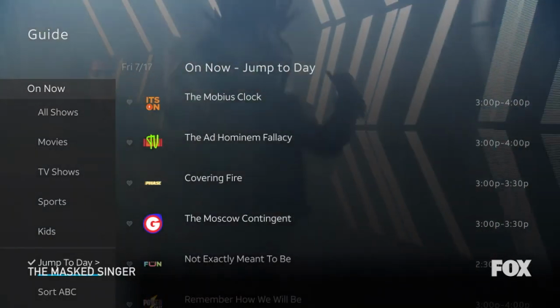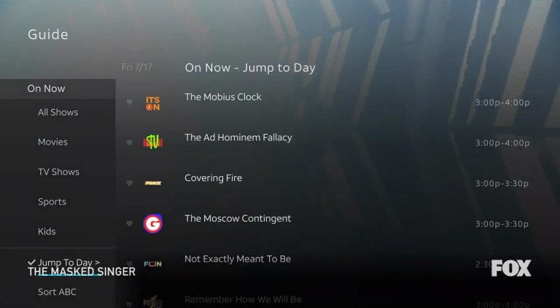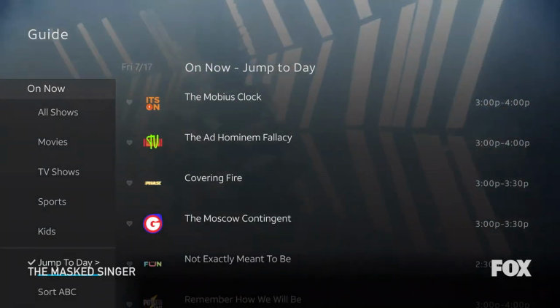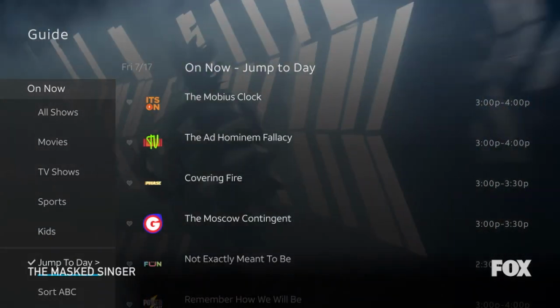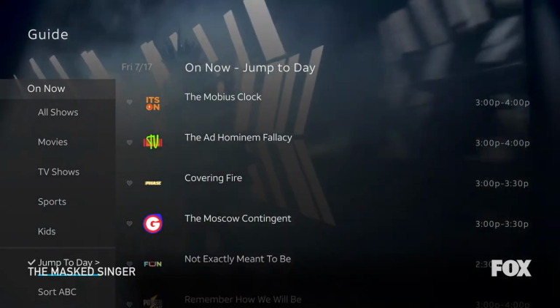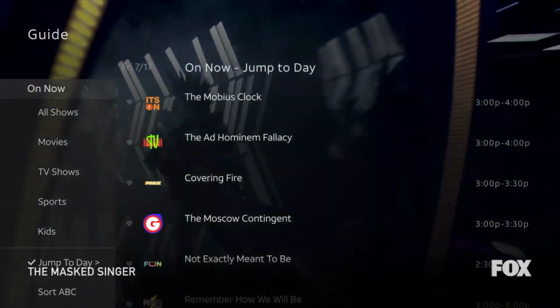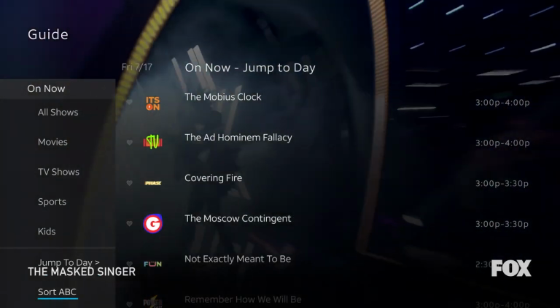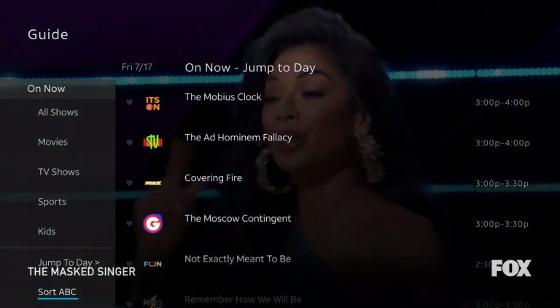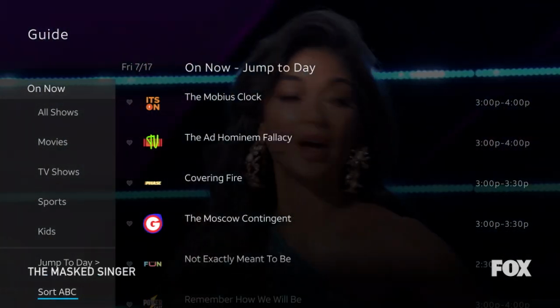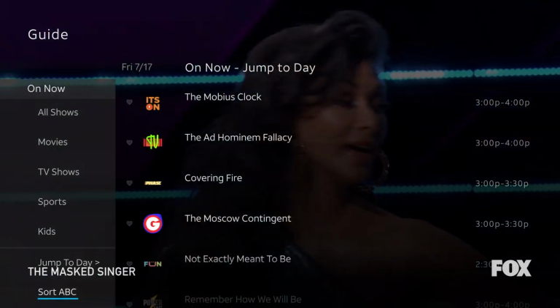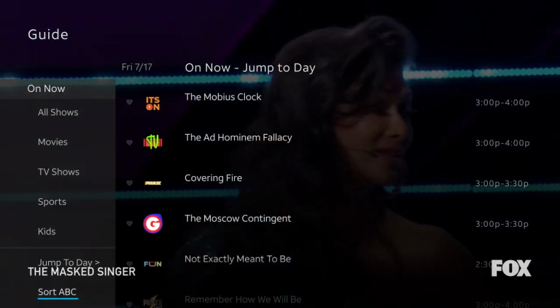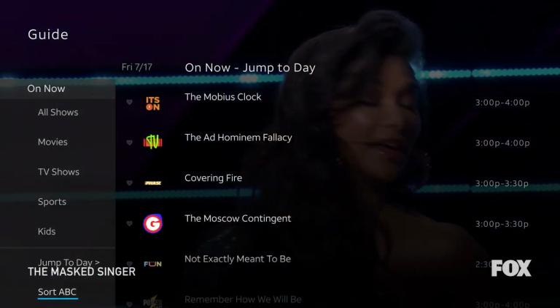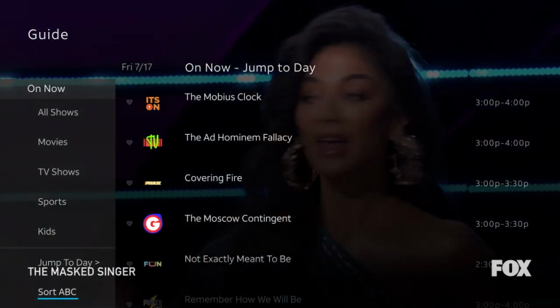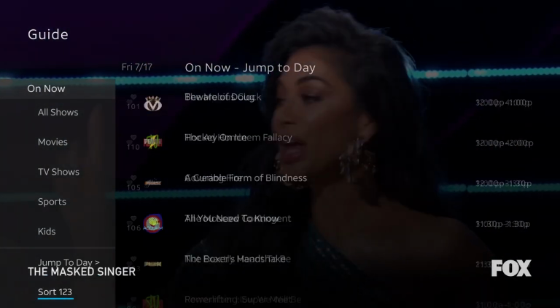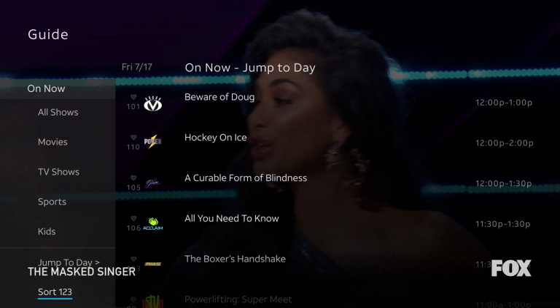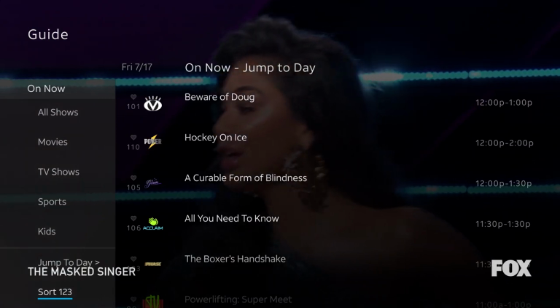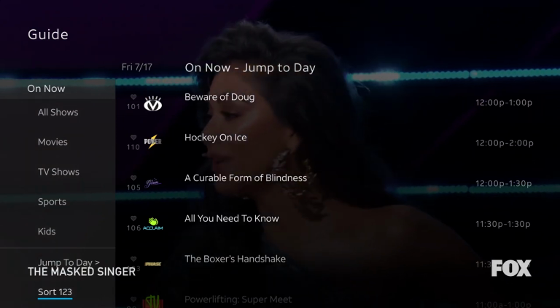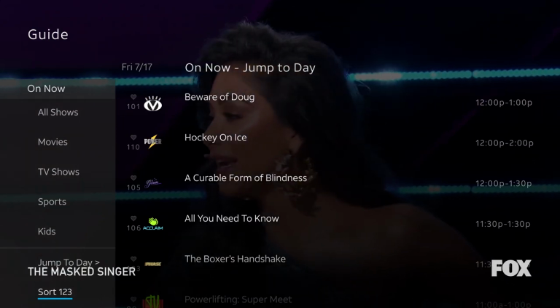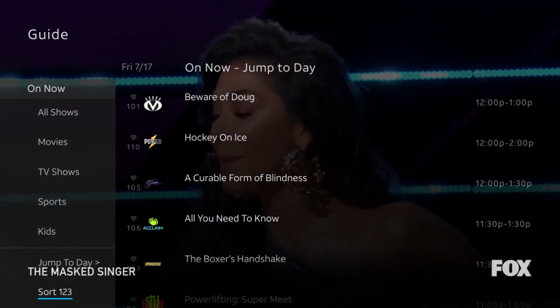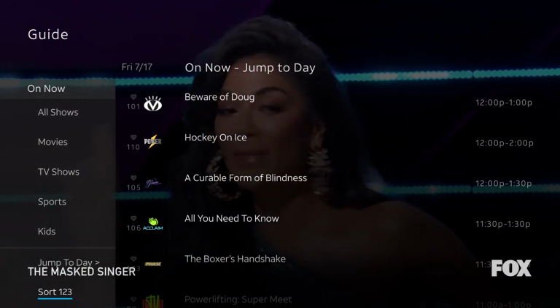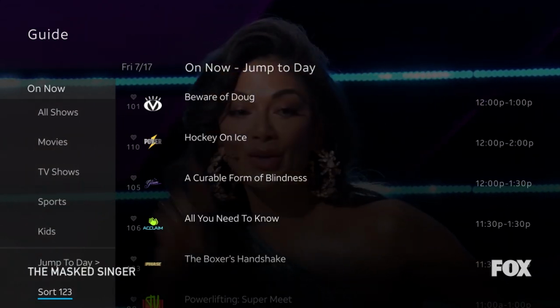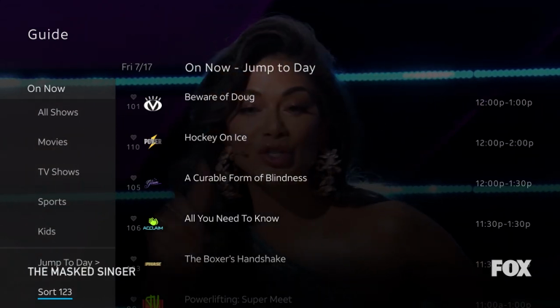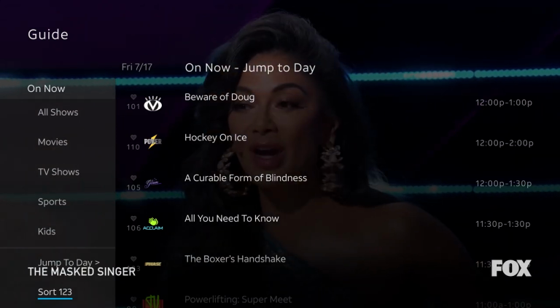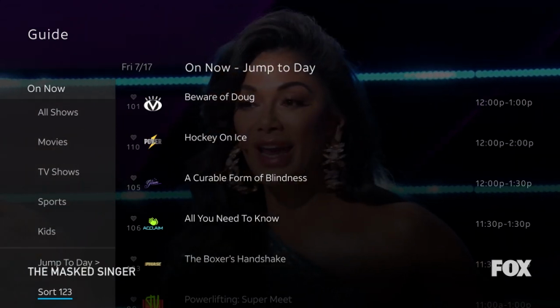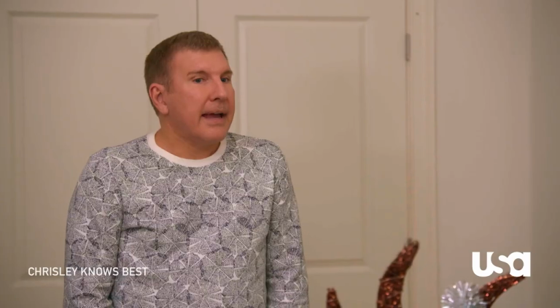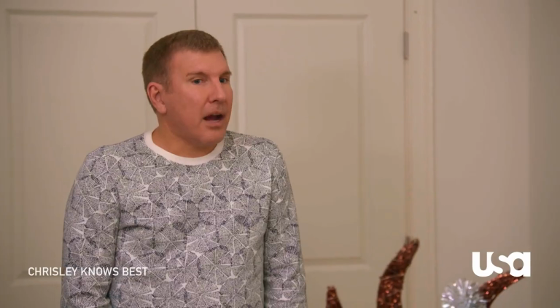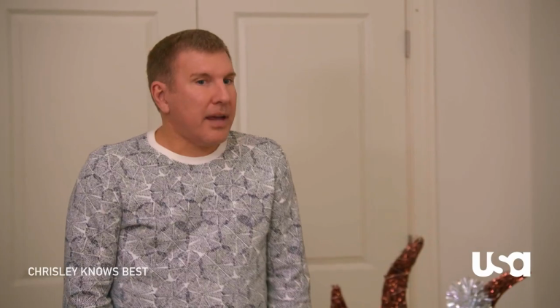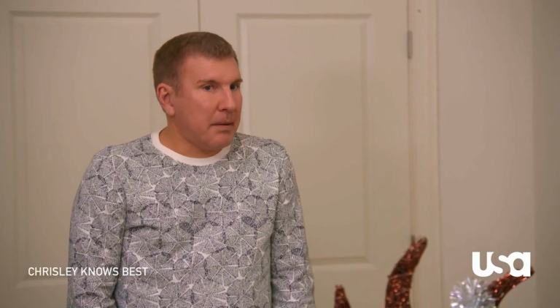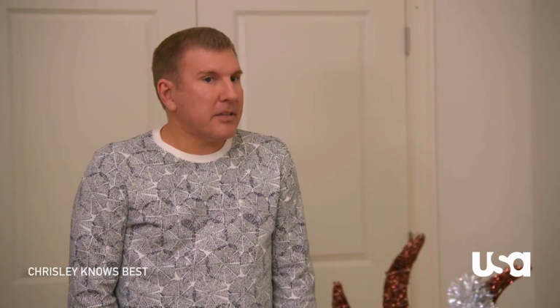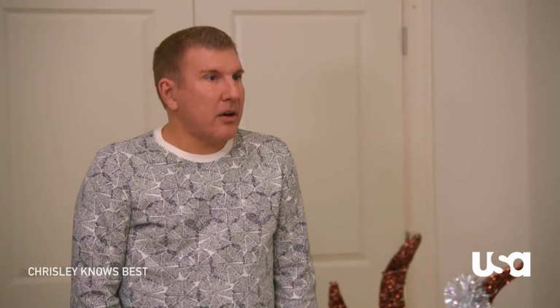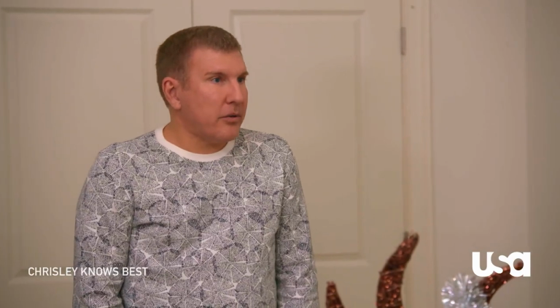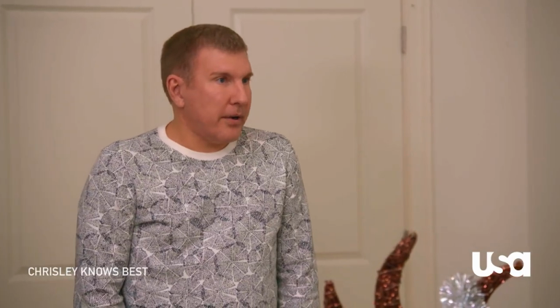Customizing your channel layout is easy — alphabetical, numerical, it's your call. And y'all came up with this all on your own.